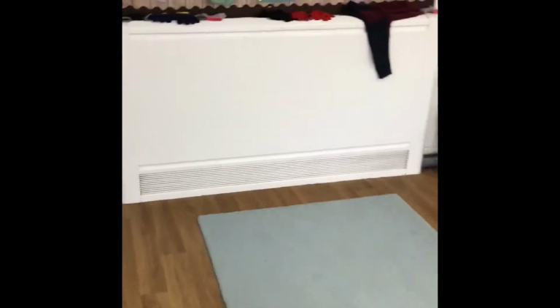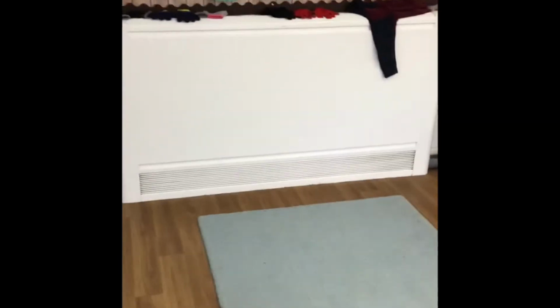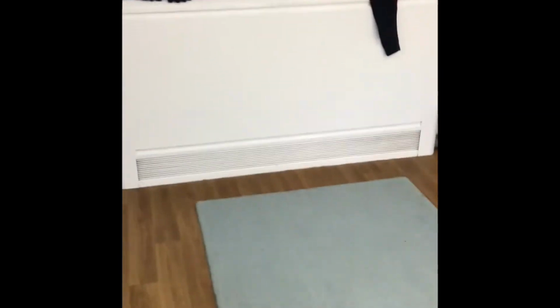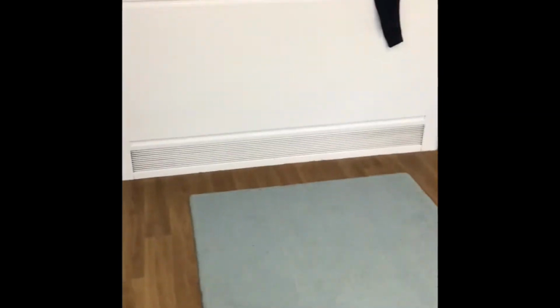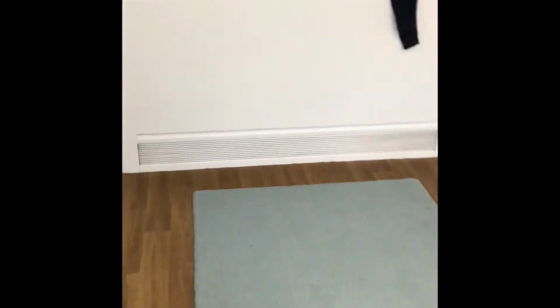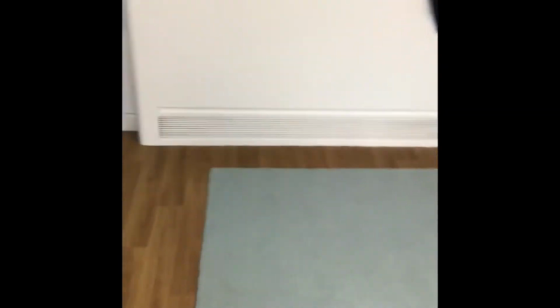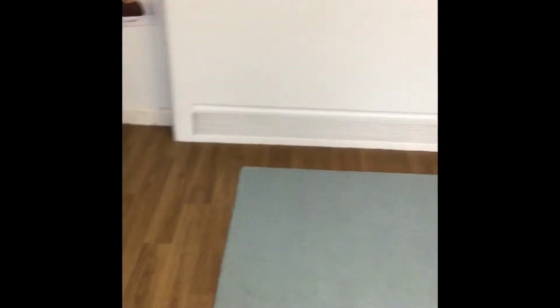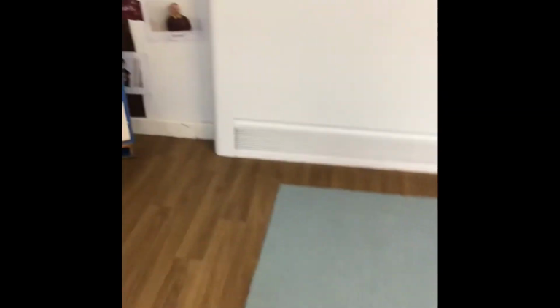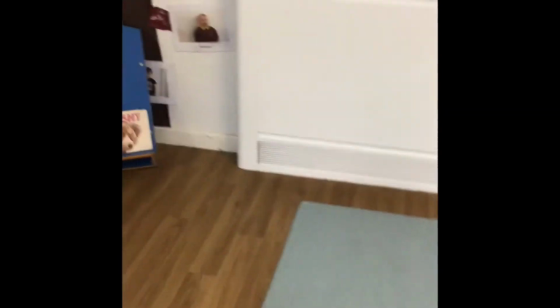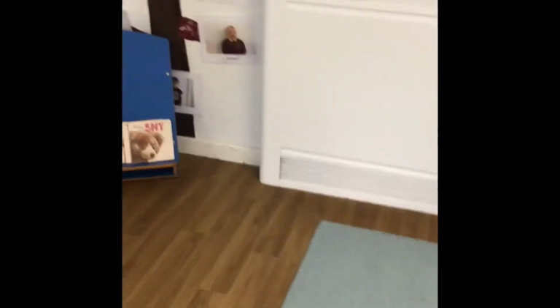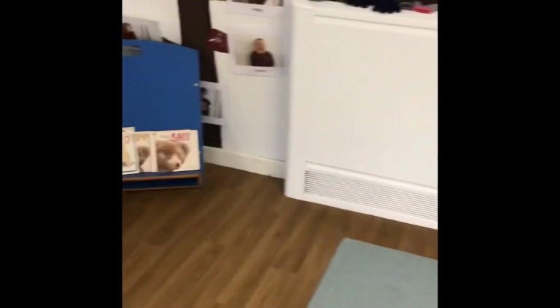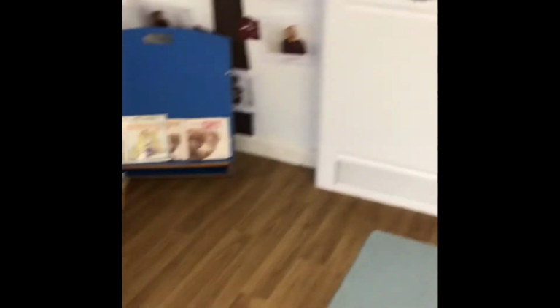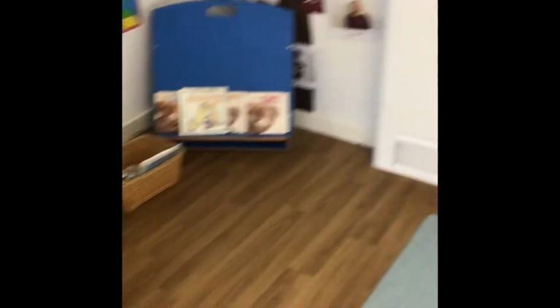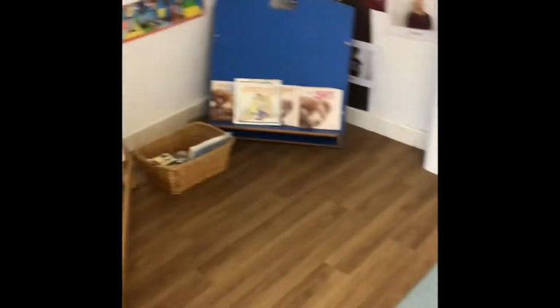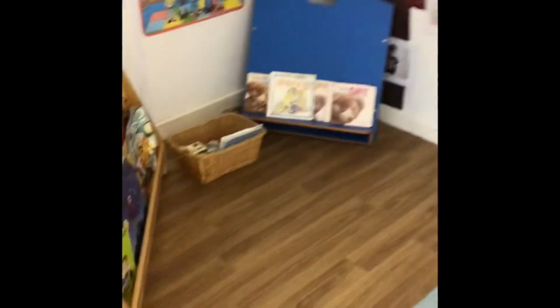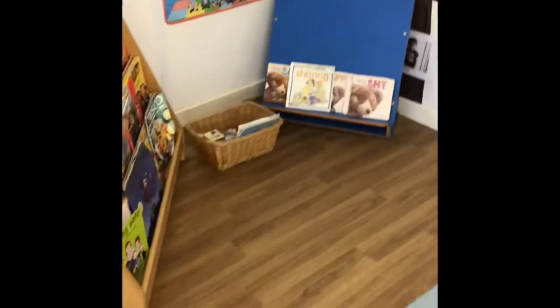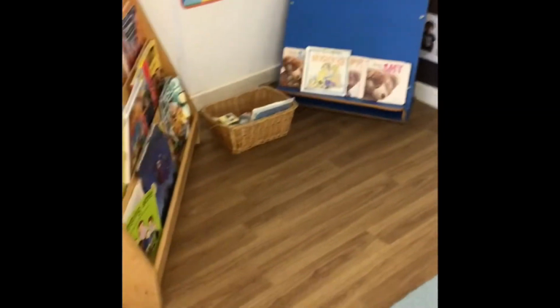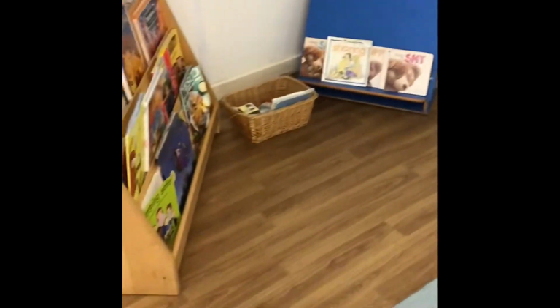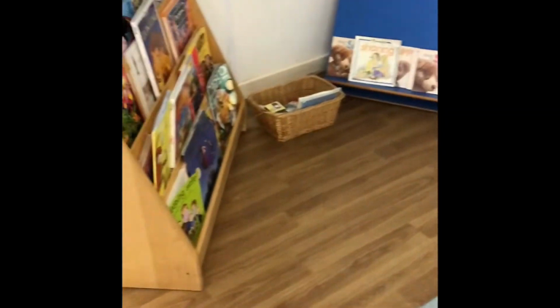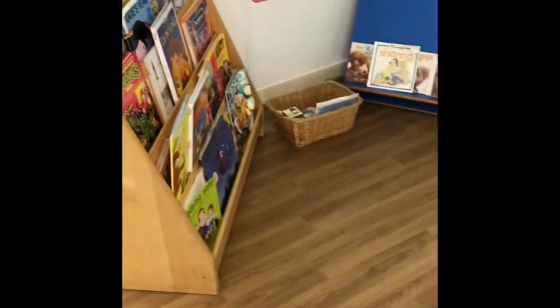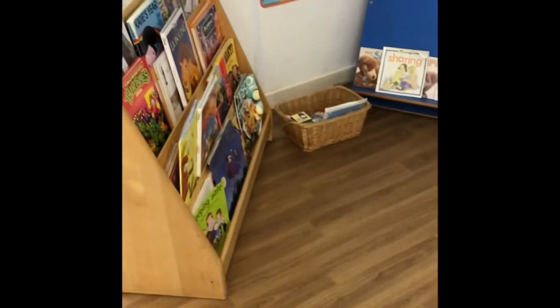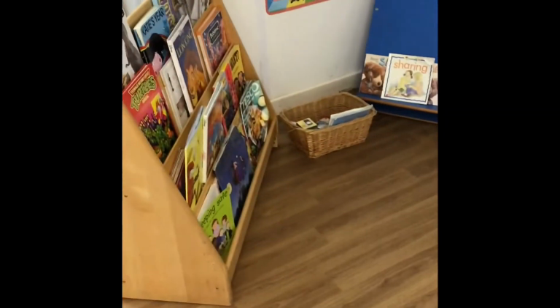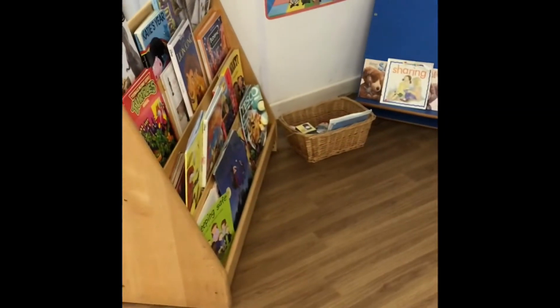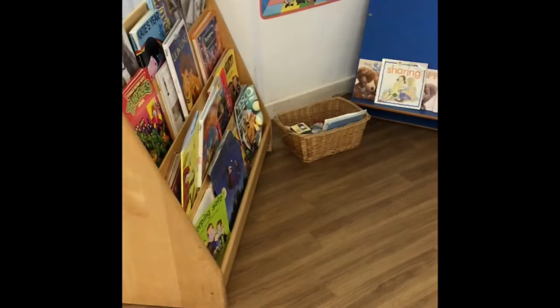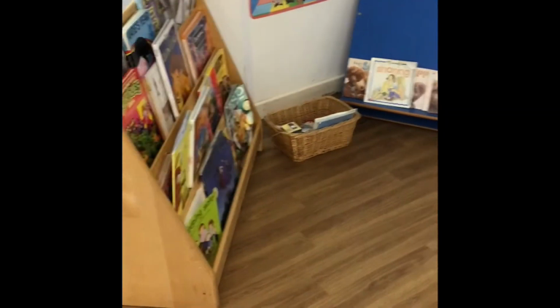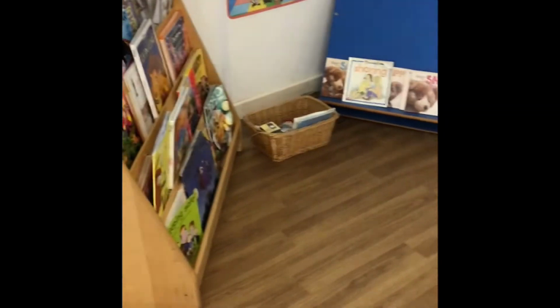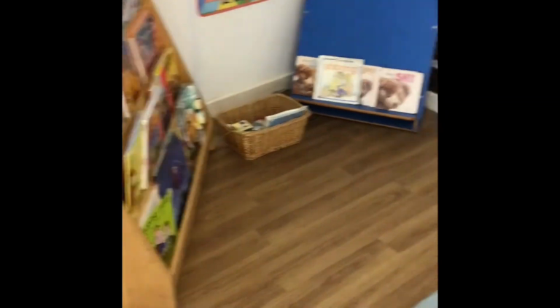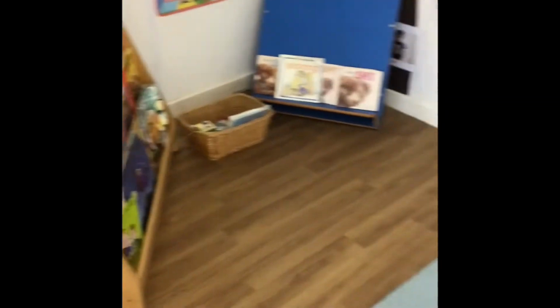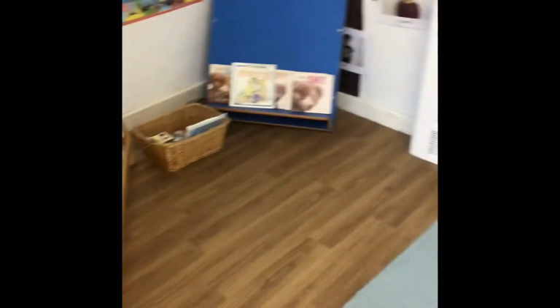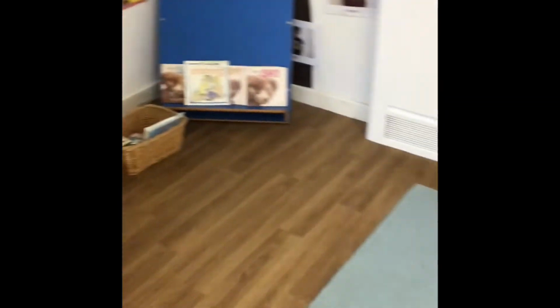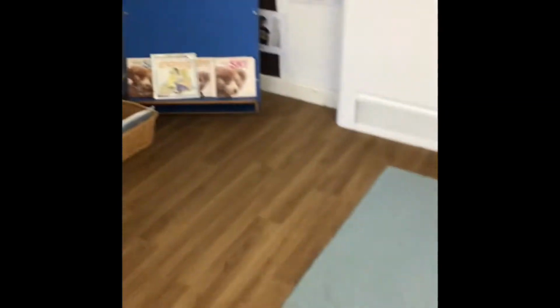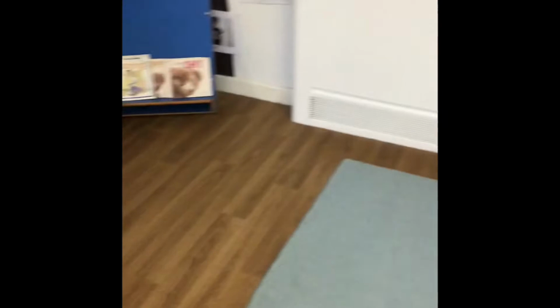This is your cosy book corner where we have a sofa and a variety of books out.